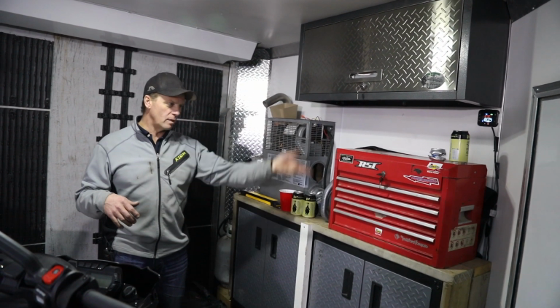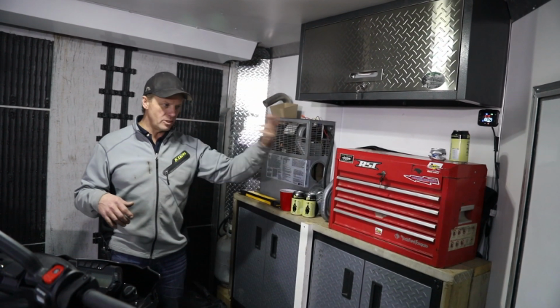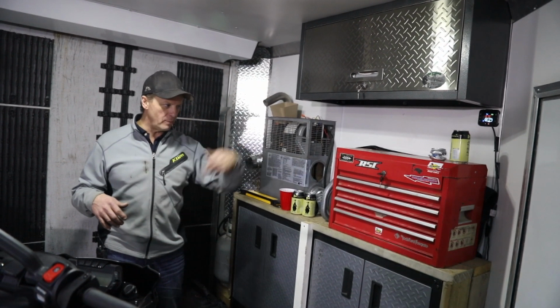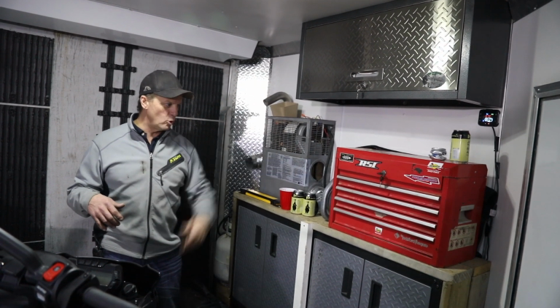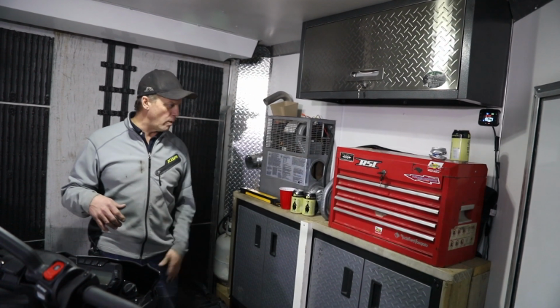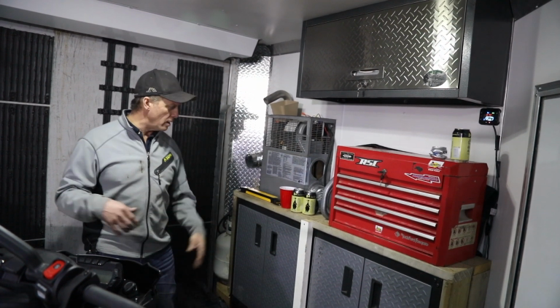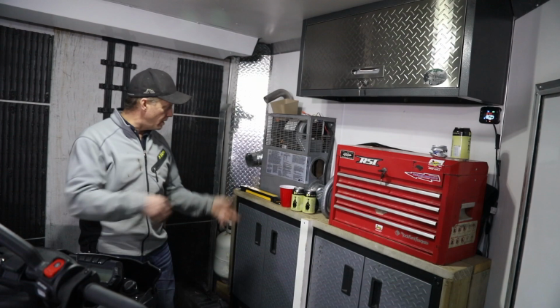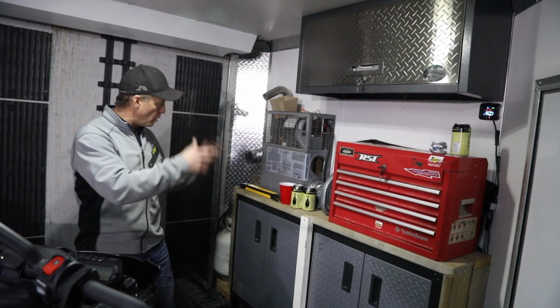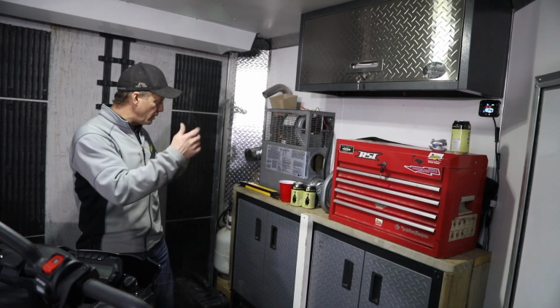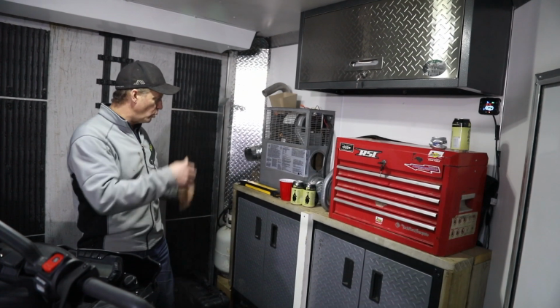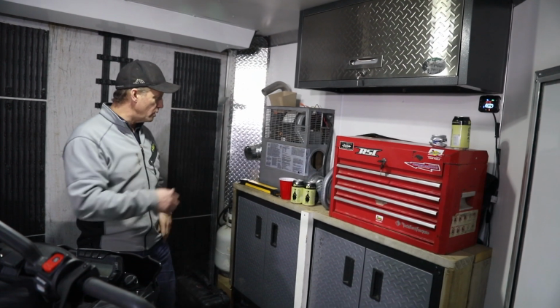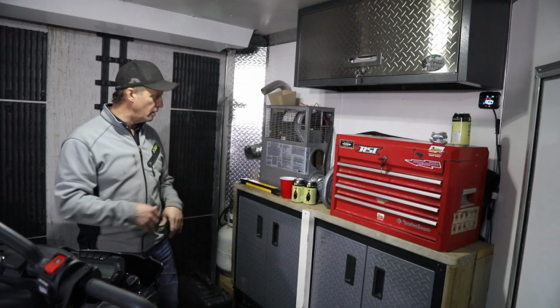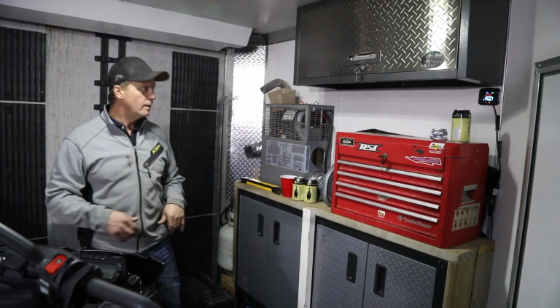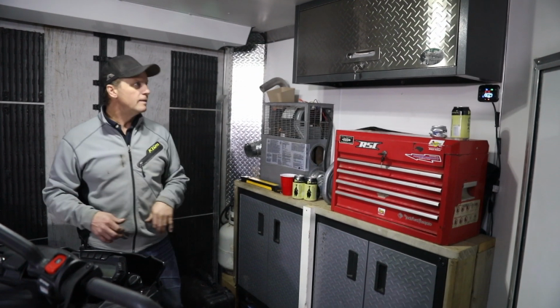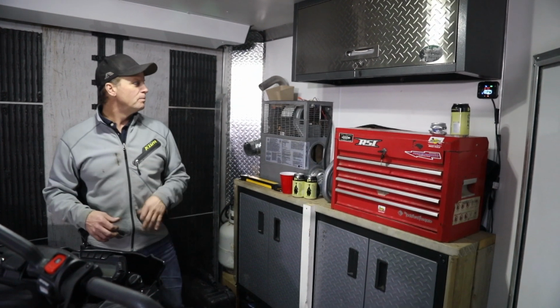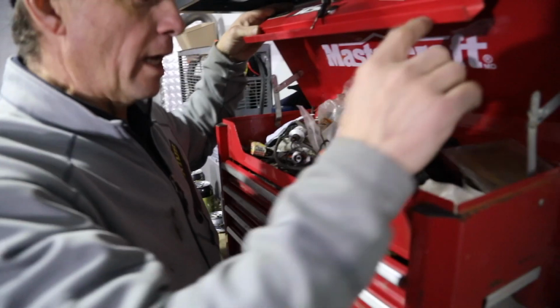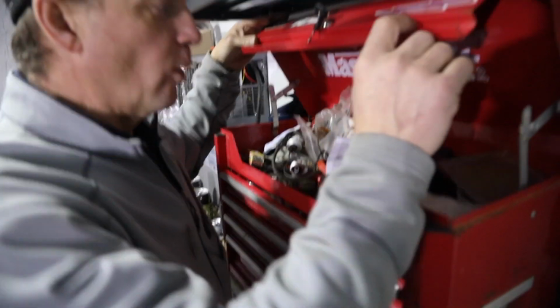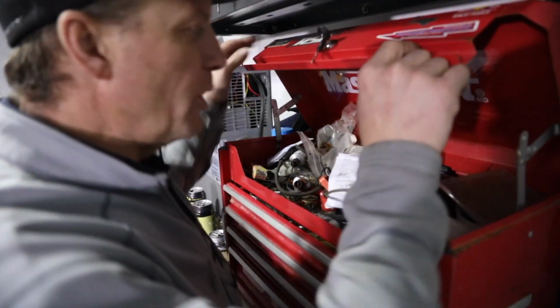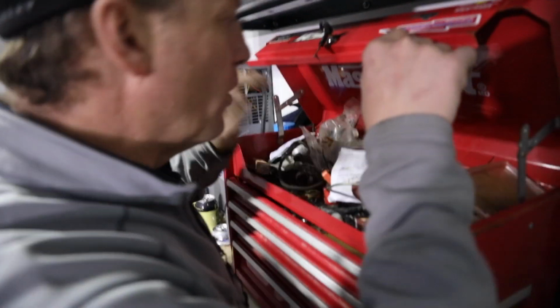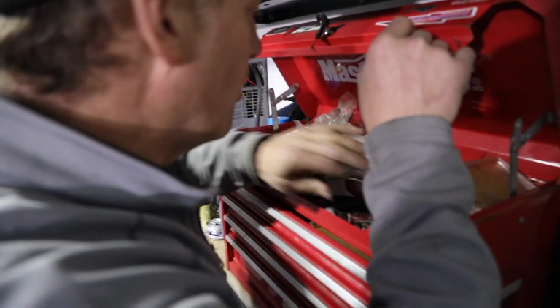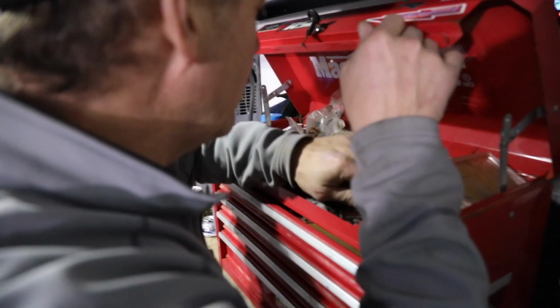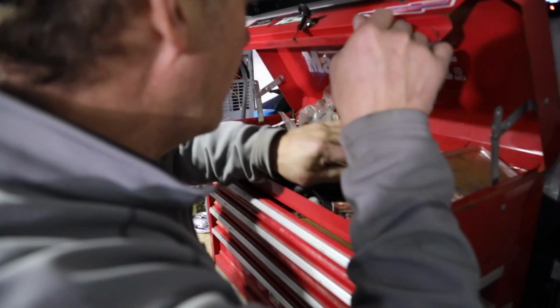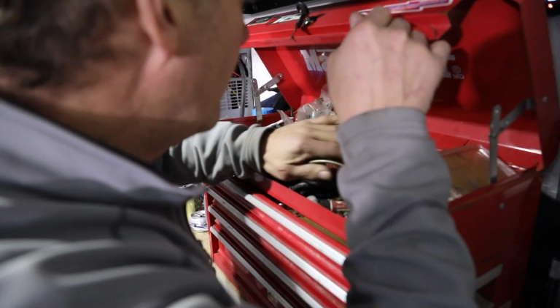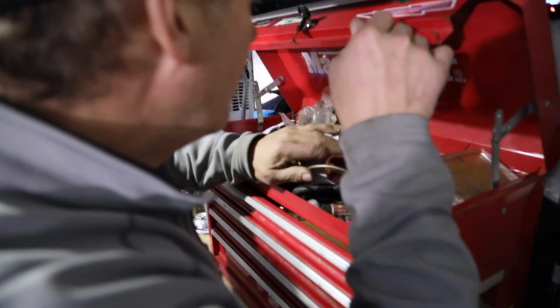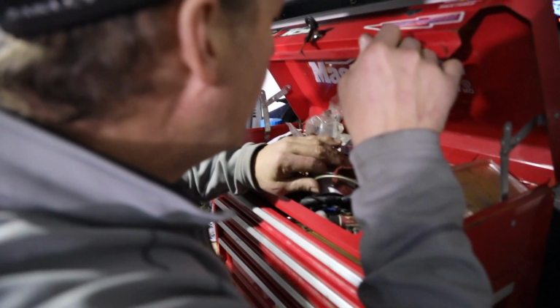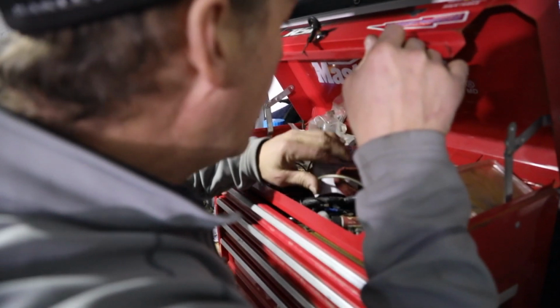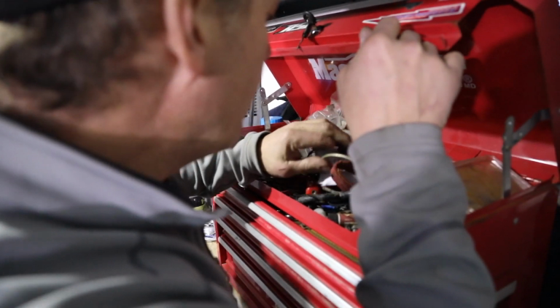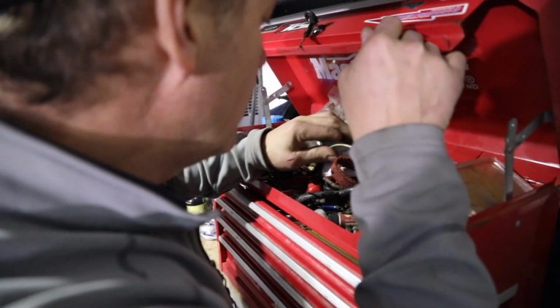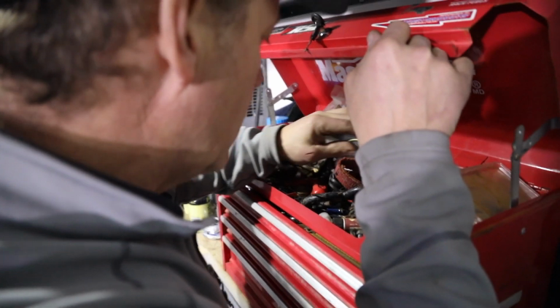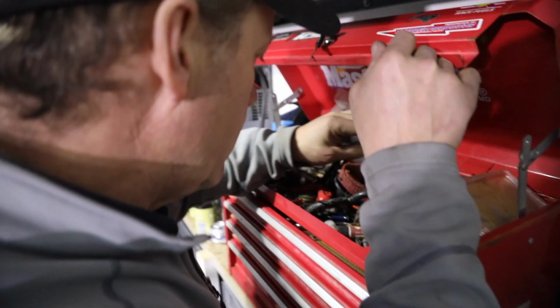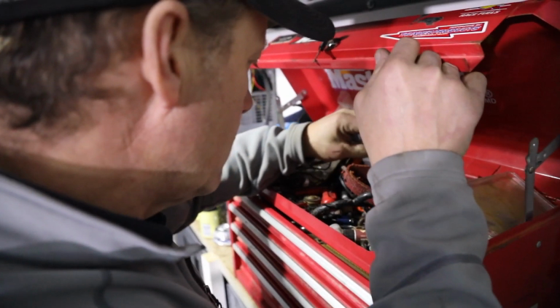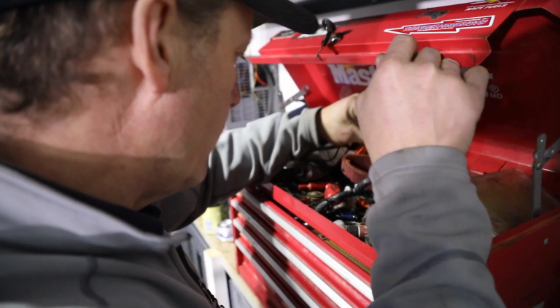Nice cheap toolbox — keeps all my tools in. Yeah, you don't want to look in there, I have to clean this up.